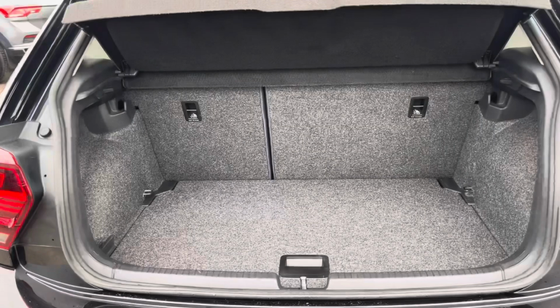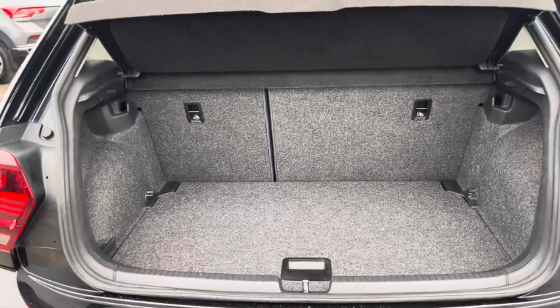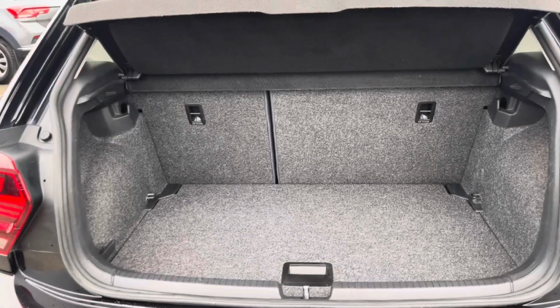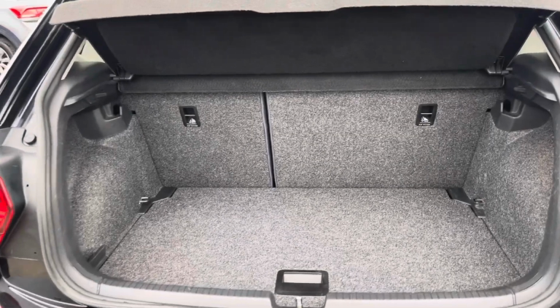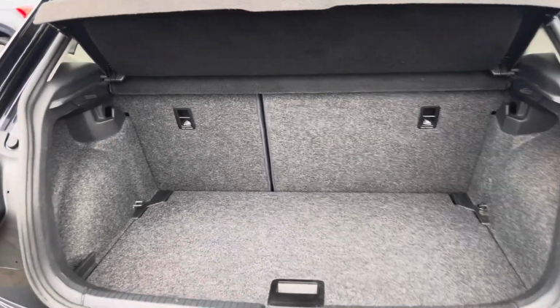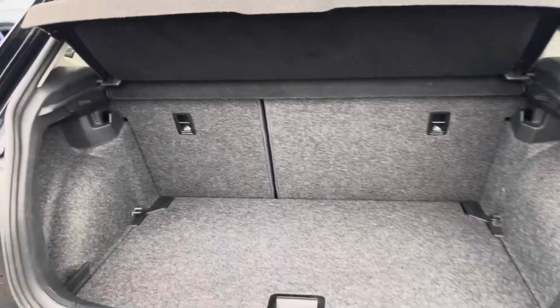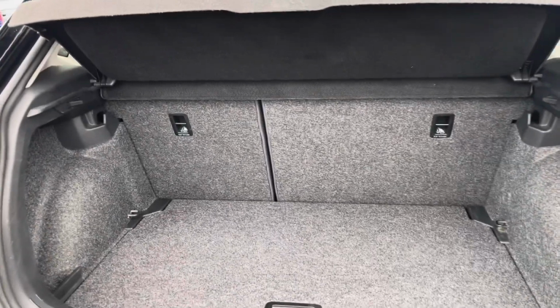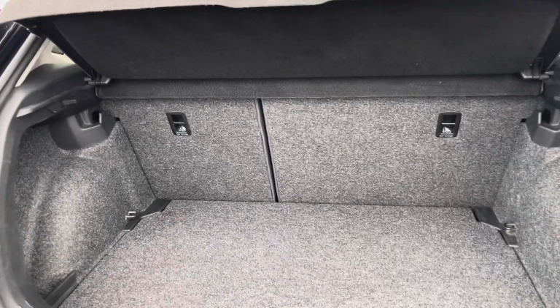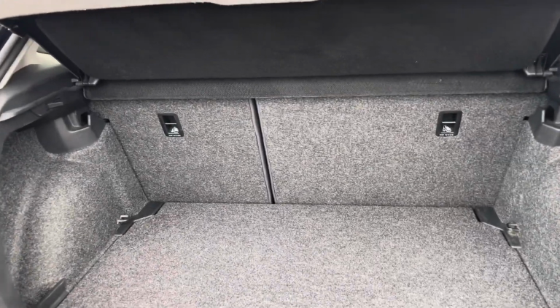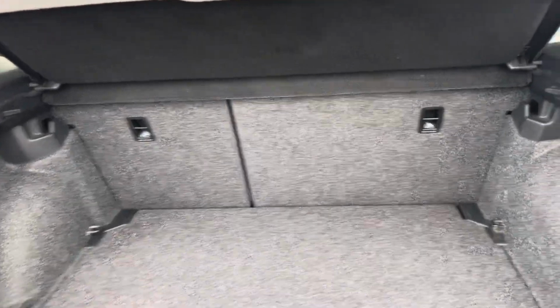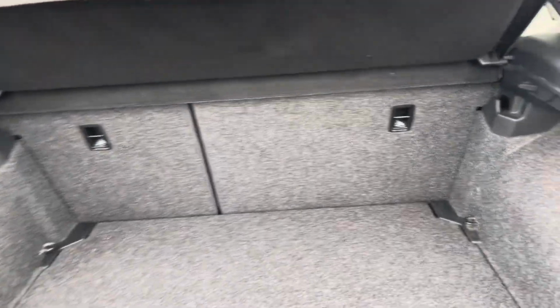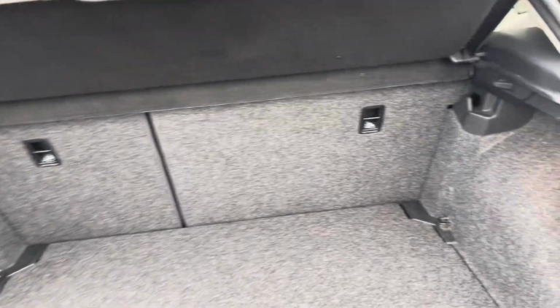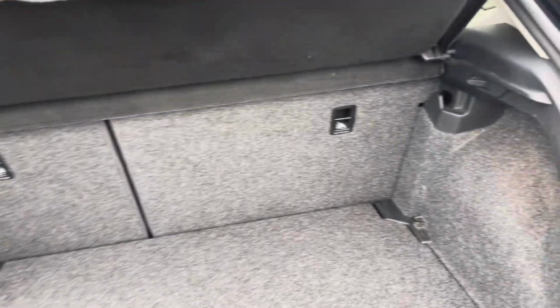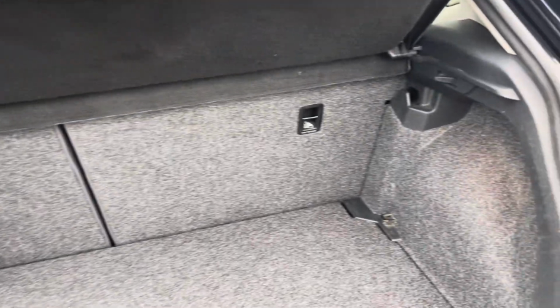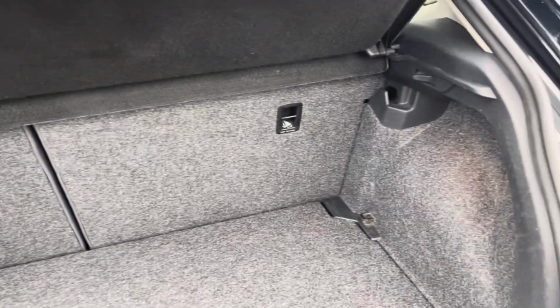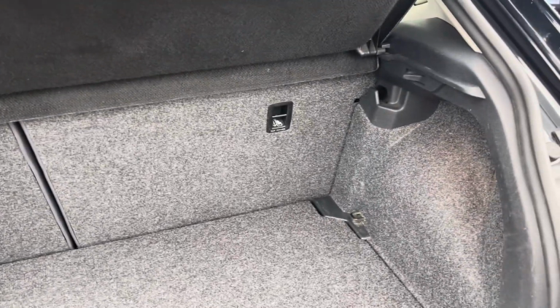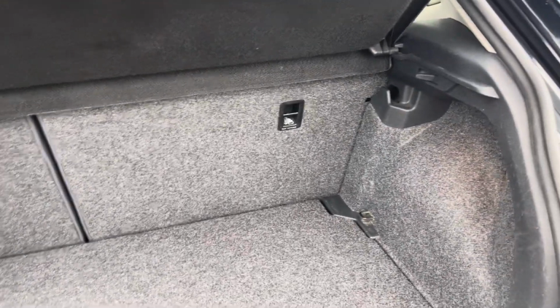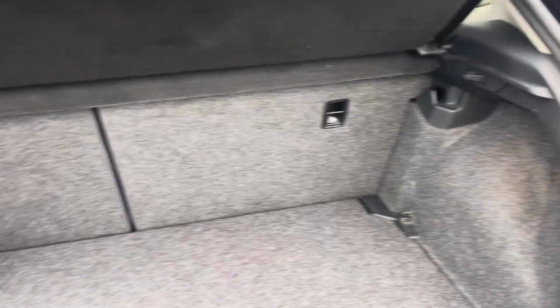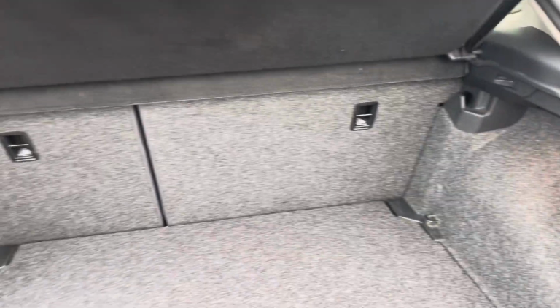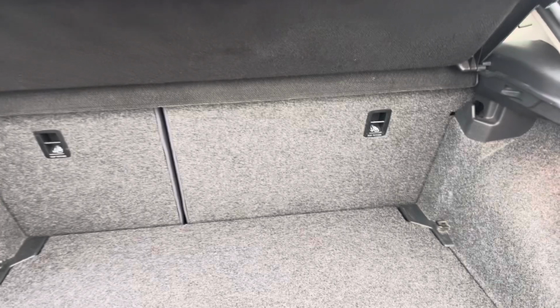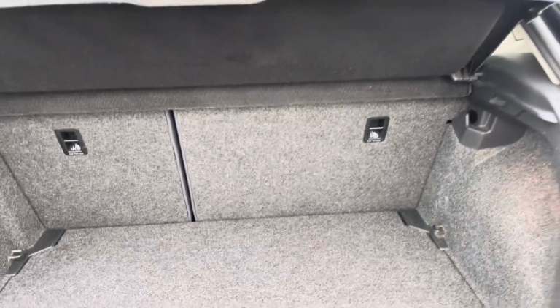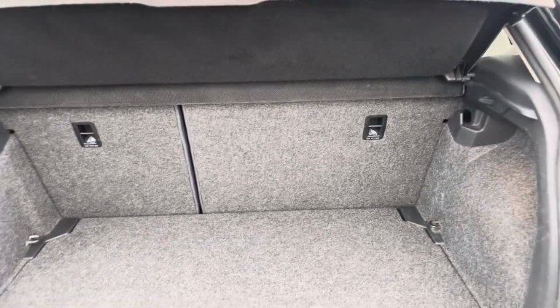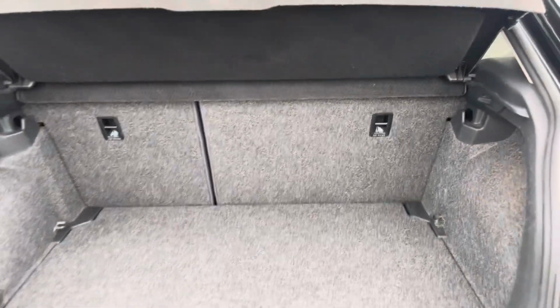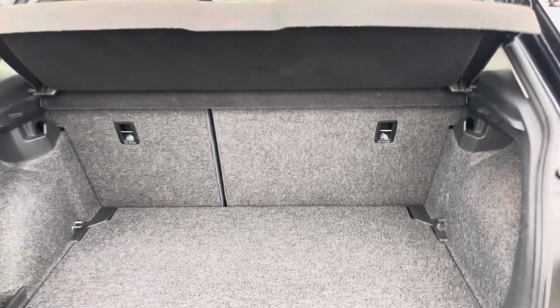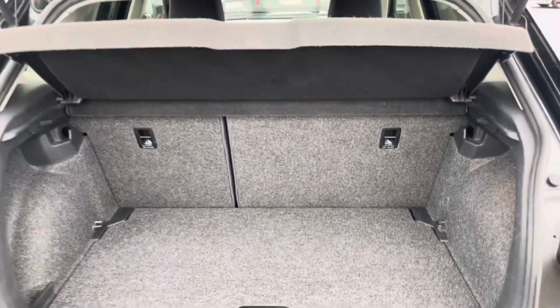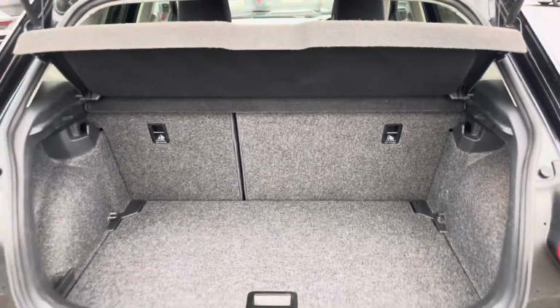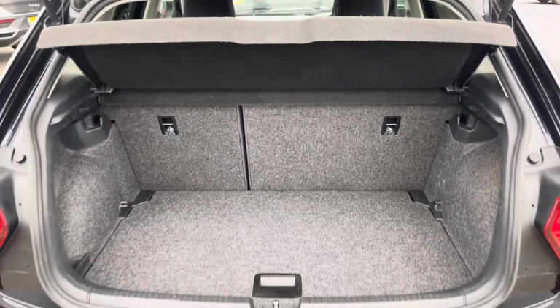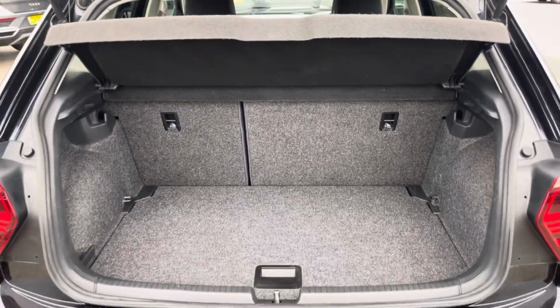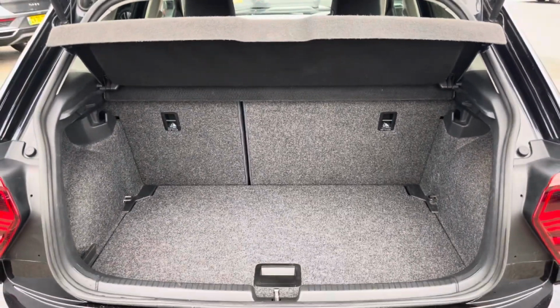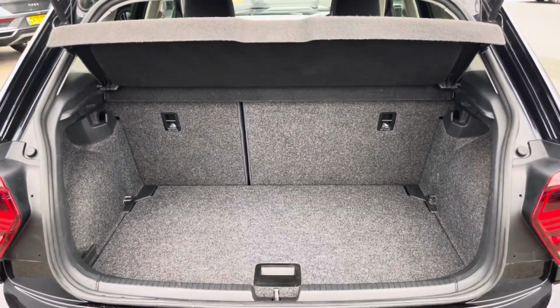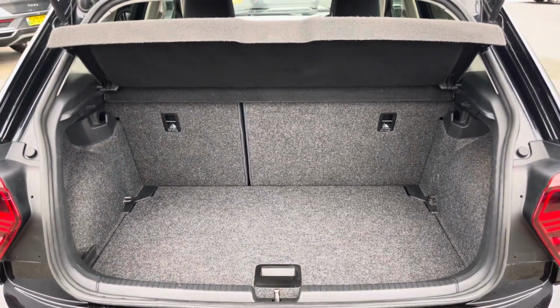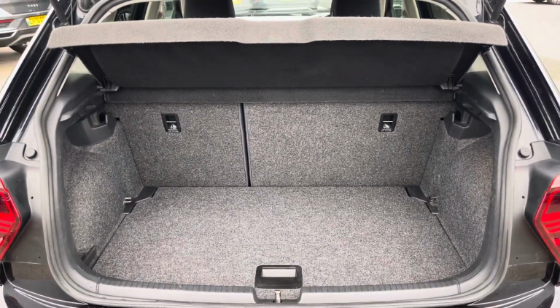Moving into the boot, the Polo offers decent space for various items, folding rear seats, a privacy screen and shopper bag hooks.